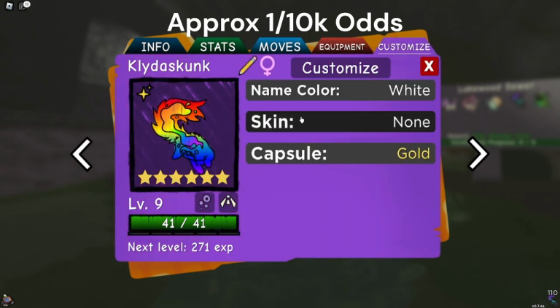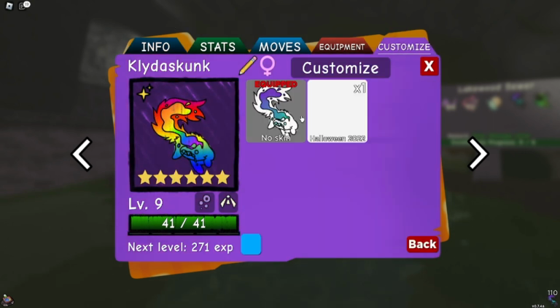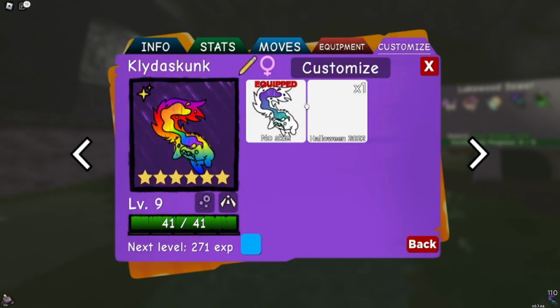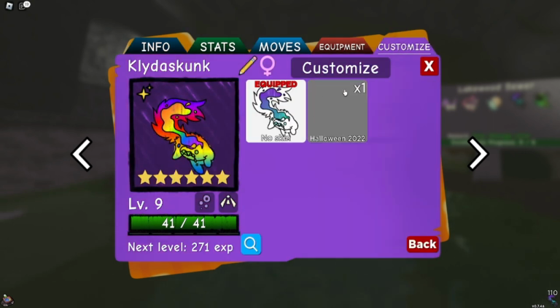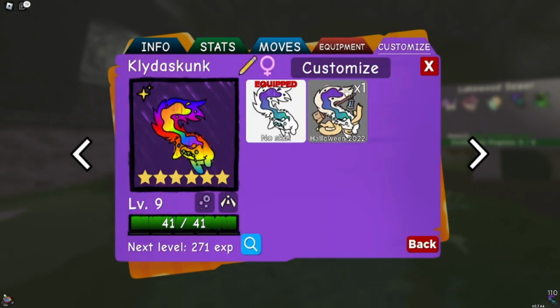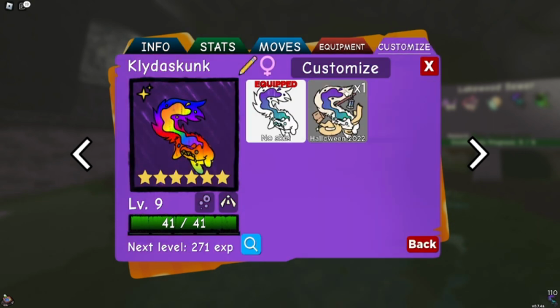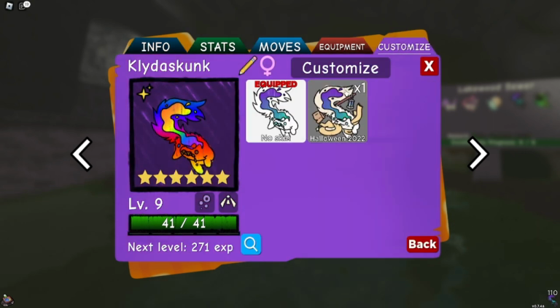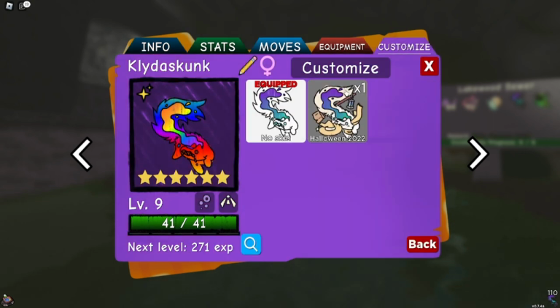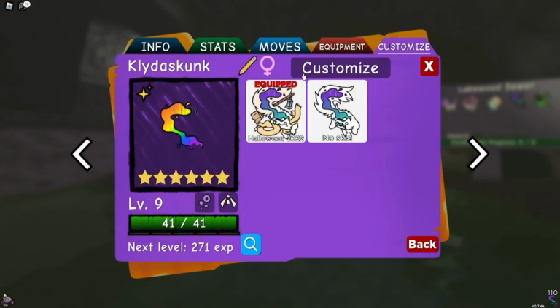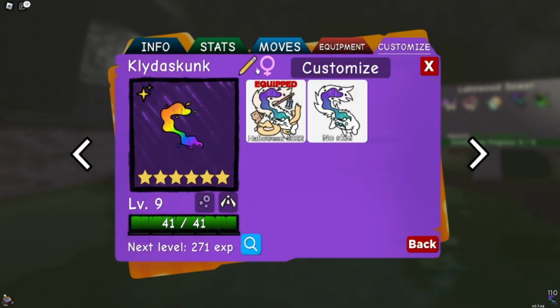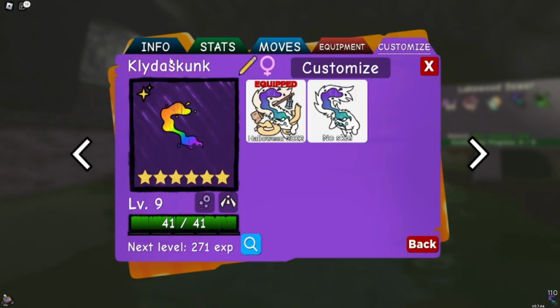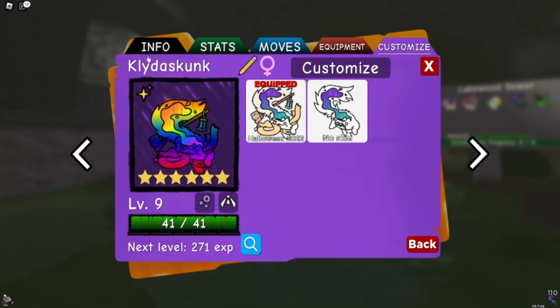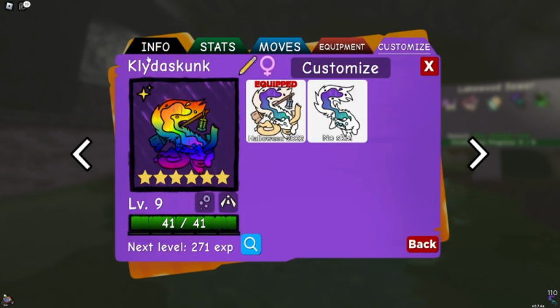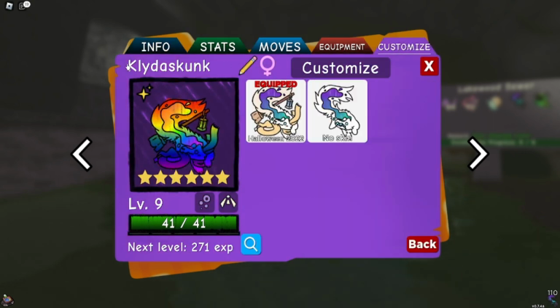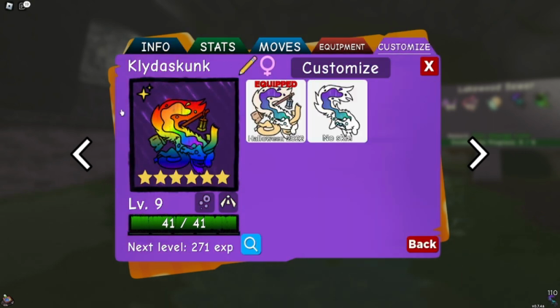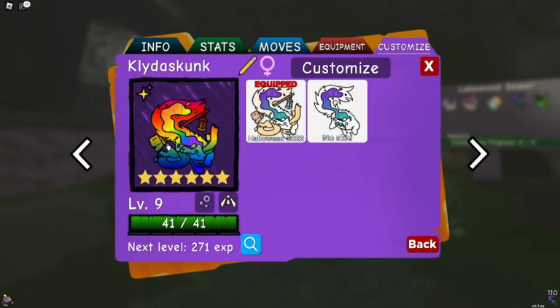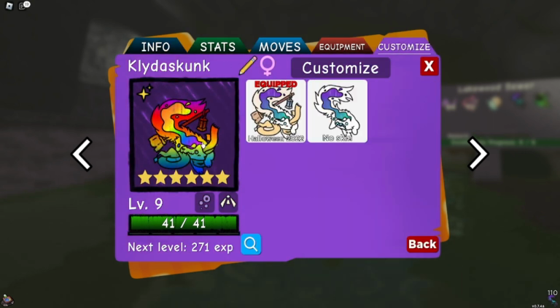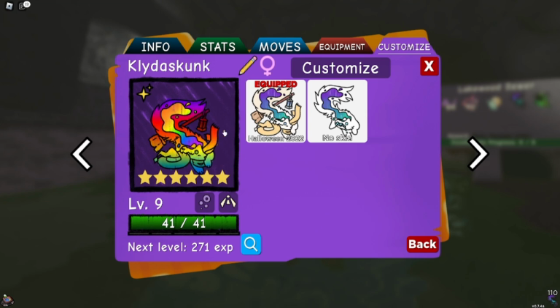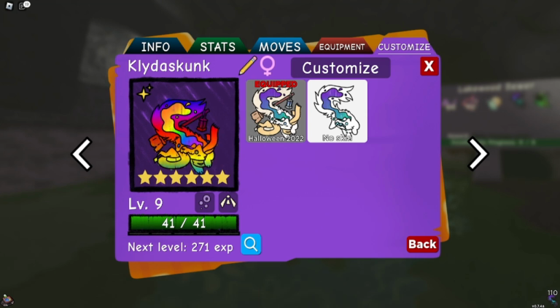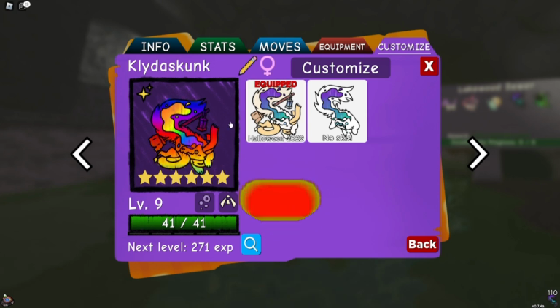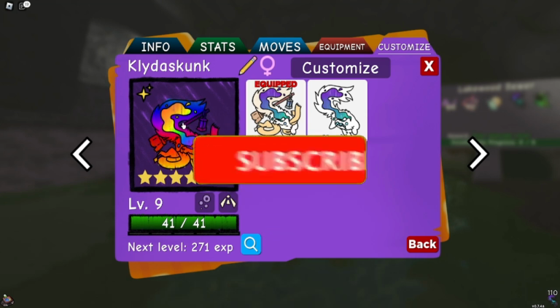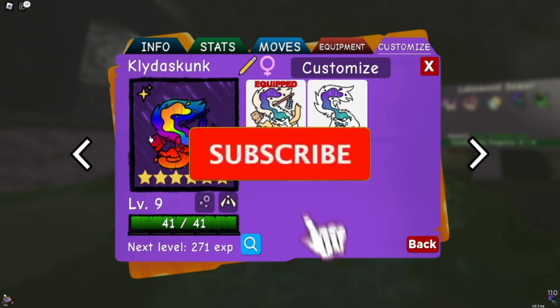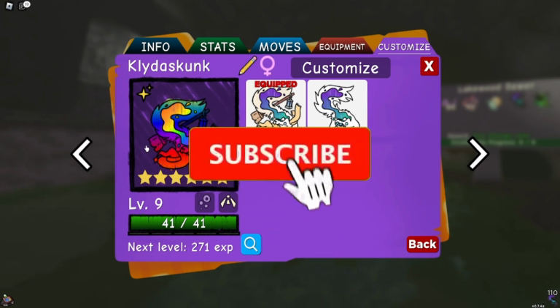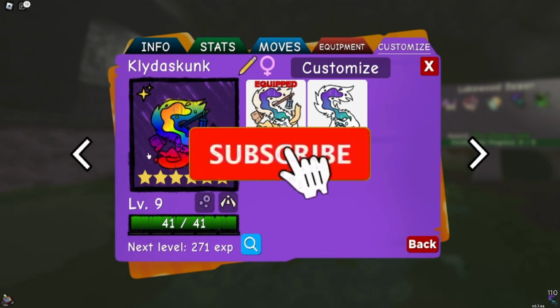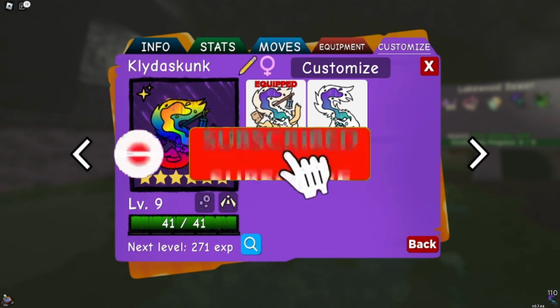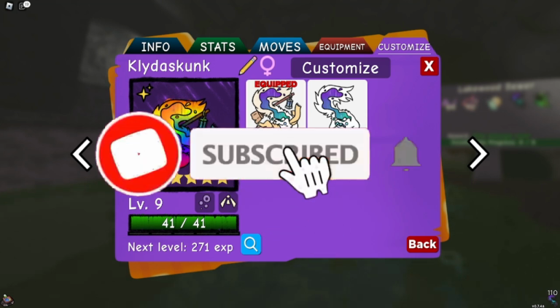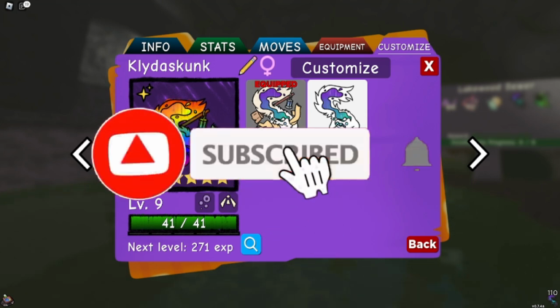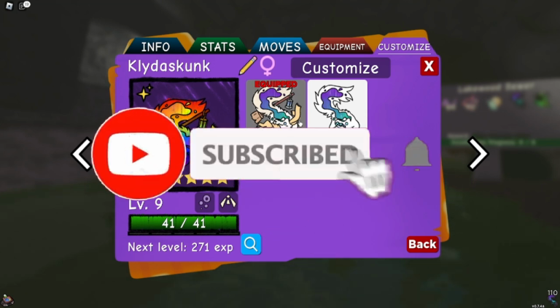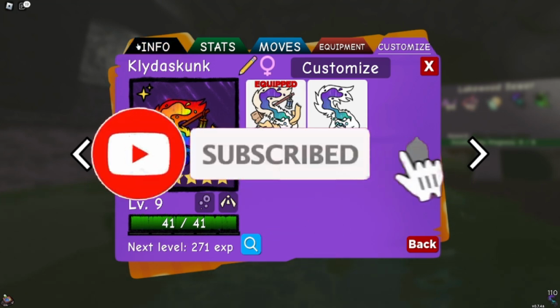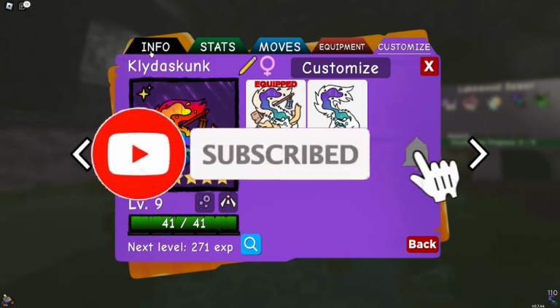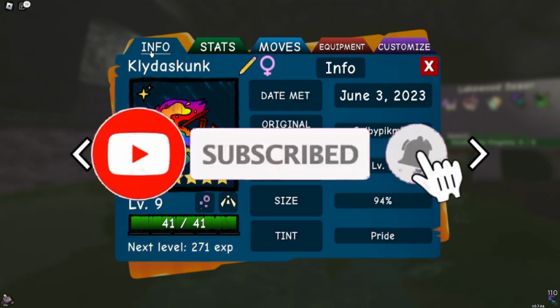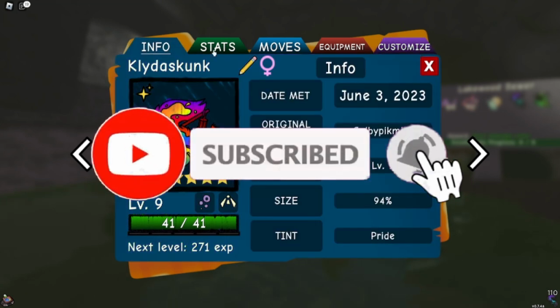I mean, just look at it. We put the Halloween skin on it. Look how nice that is. Holy.